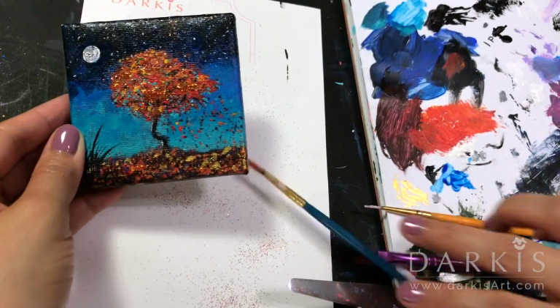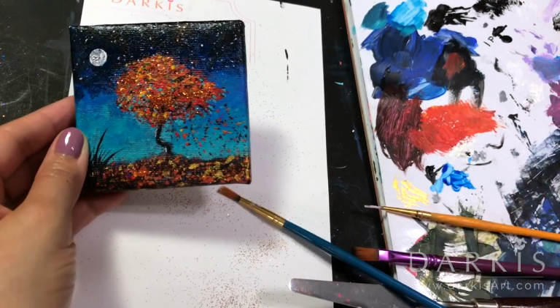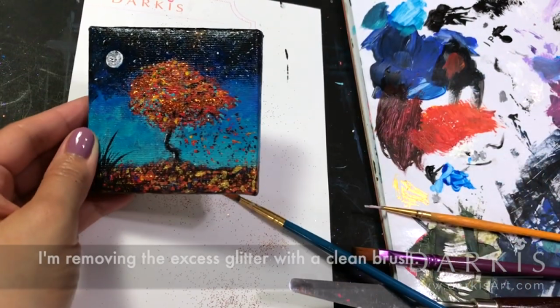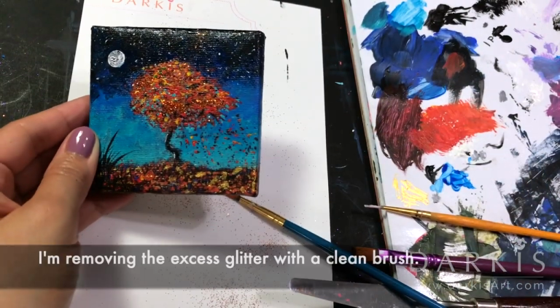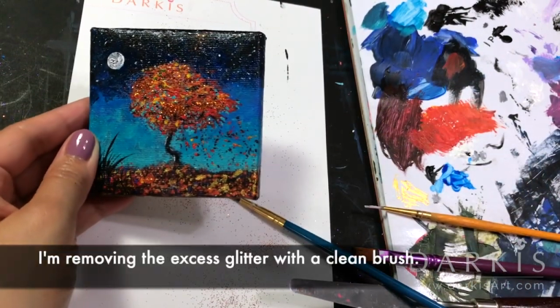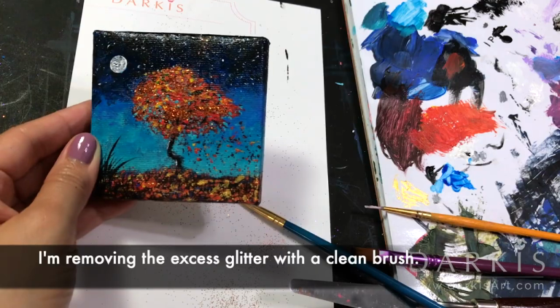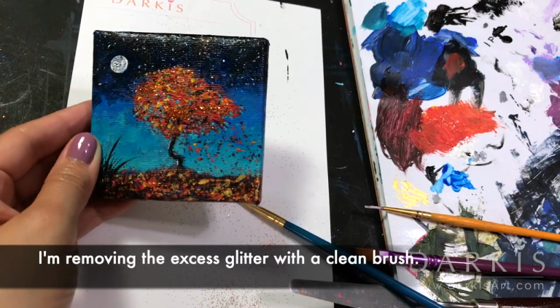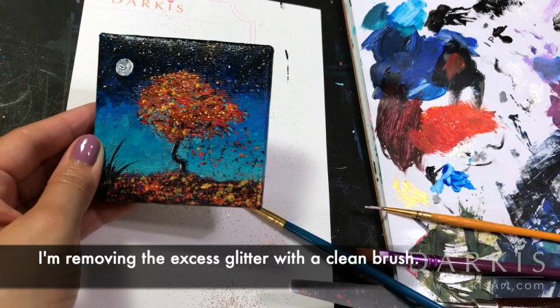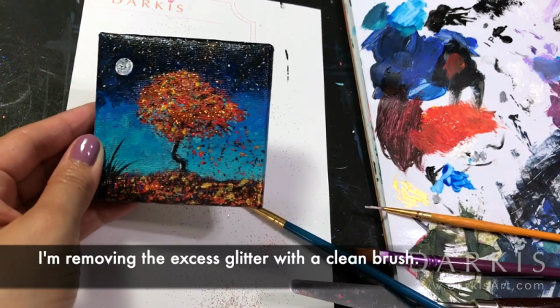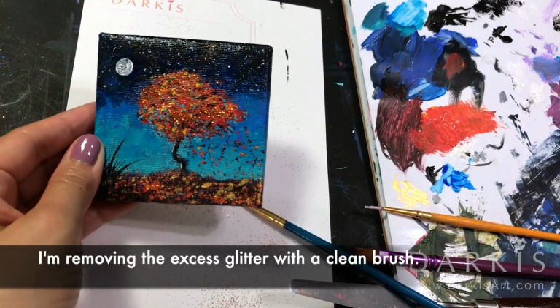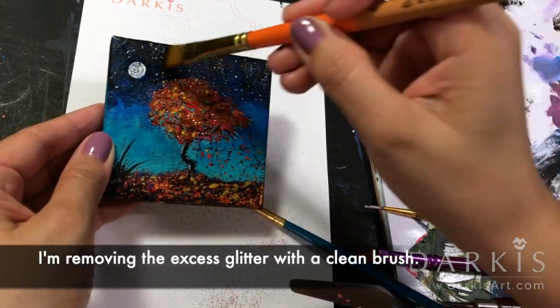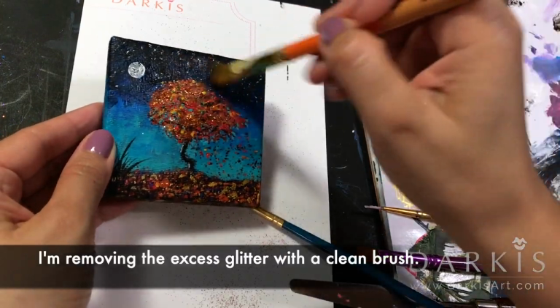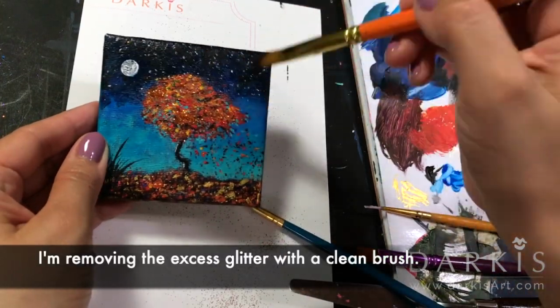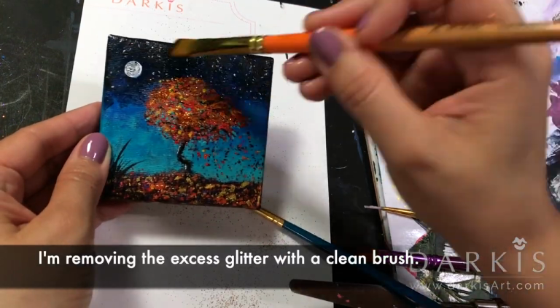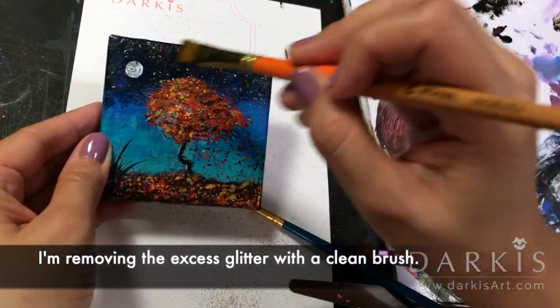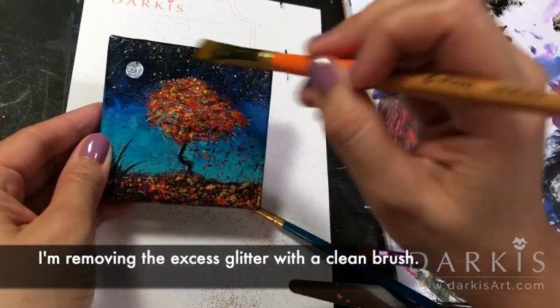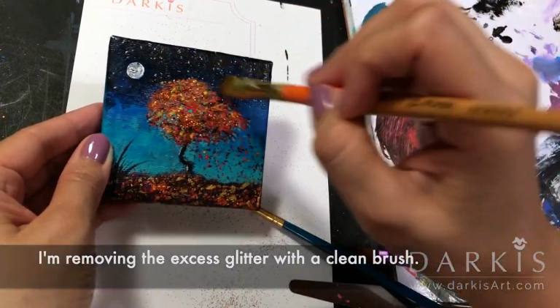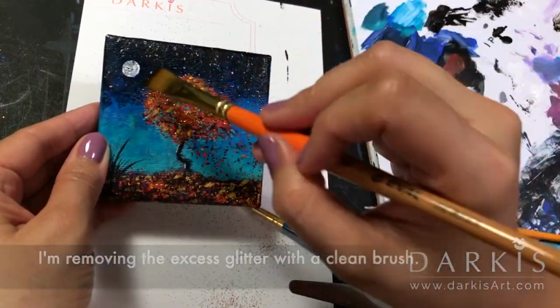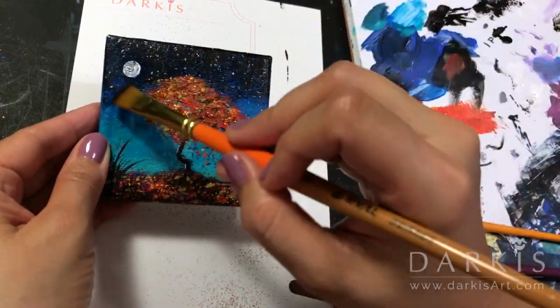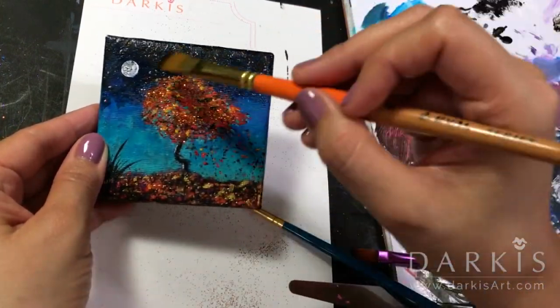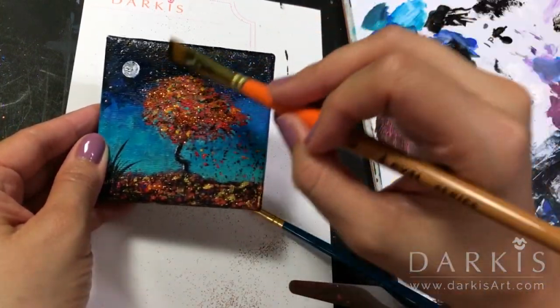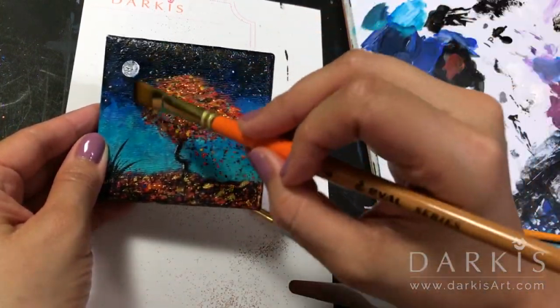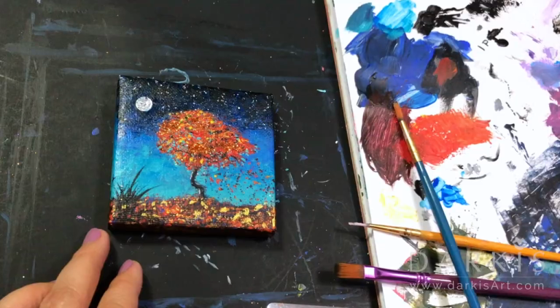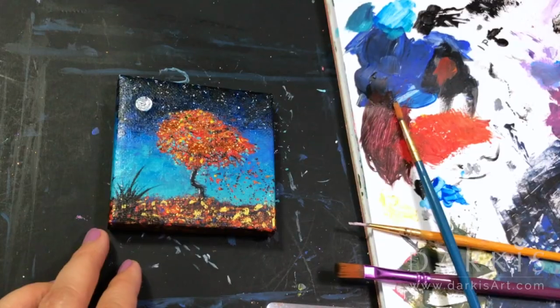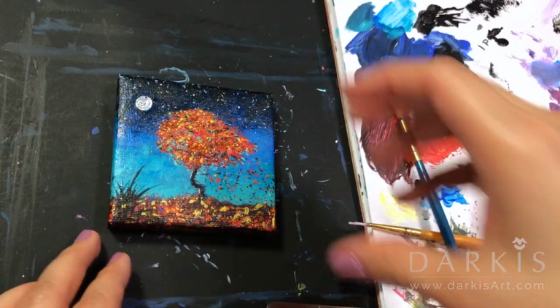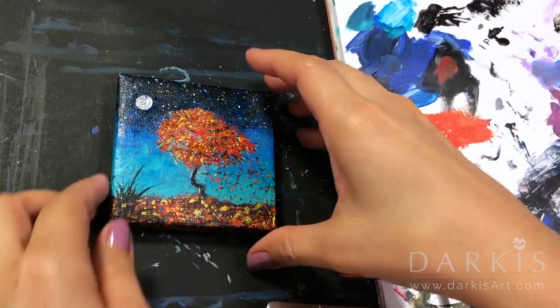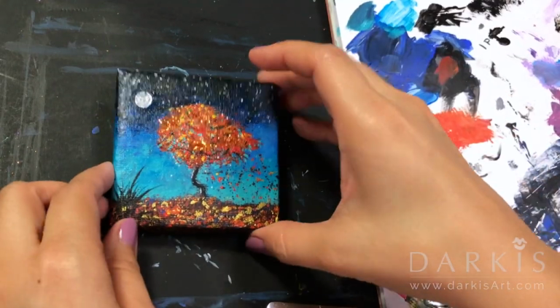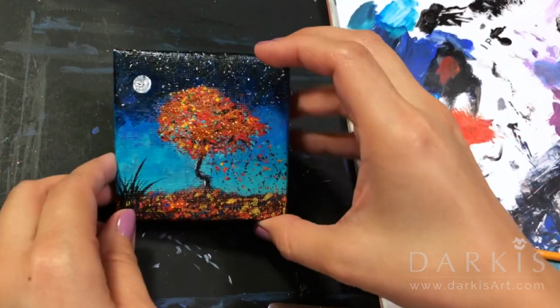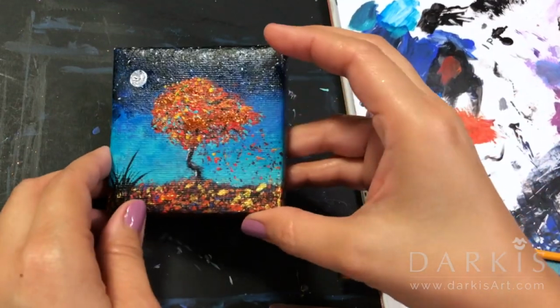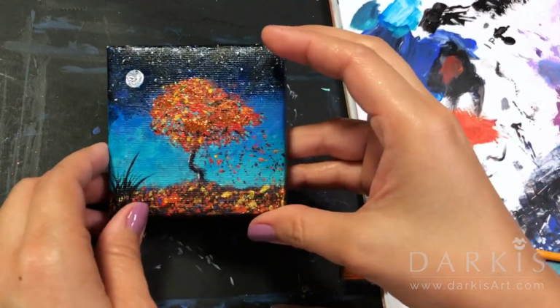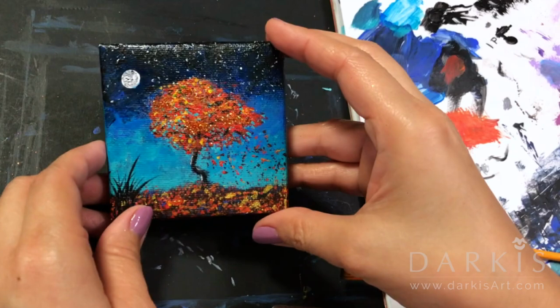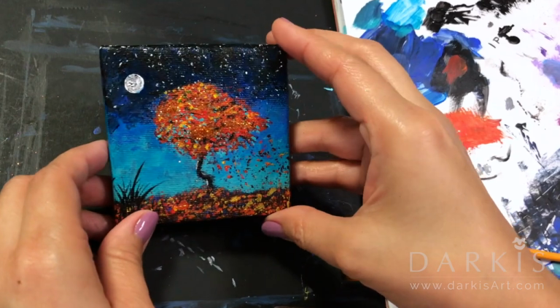My final step is to remove the excess glitter with a clean brush, and here is the finished piece.